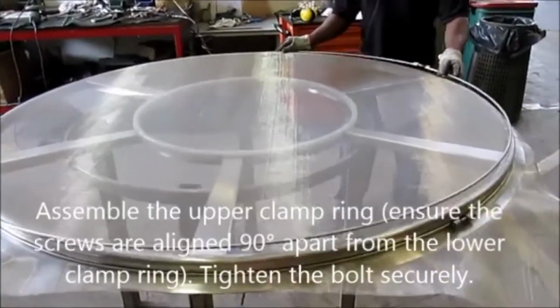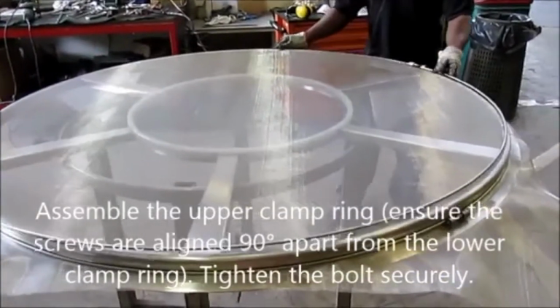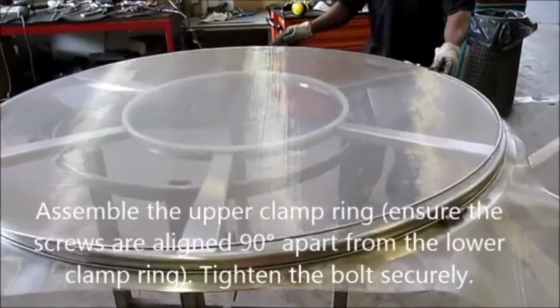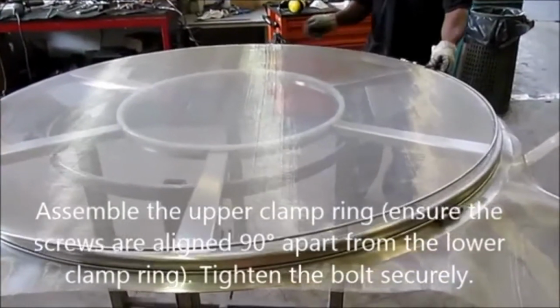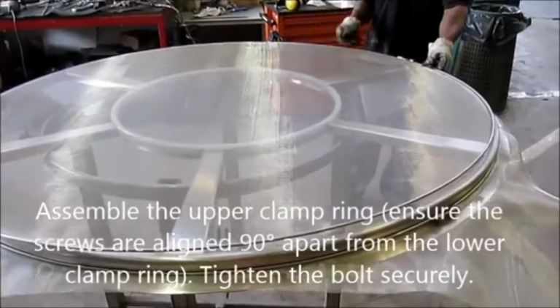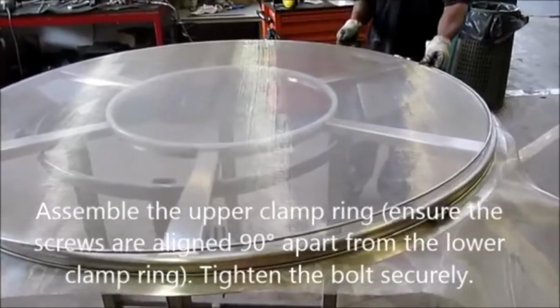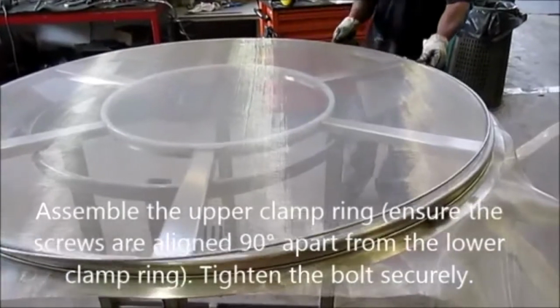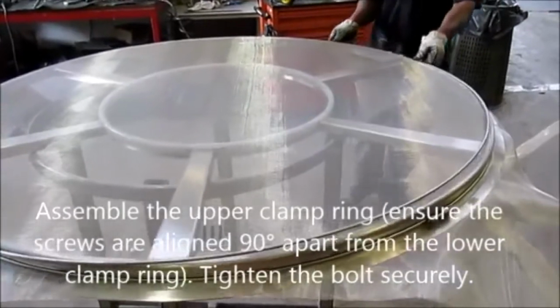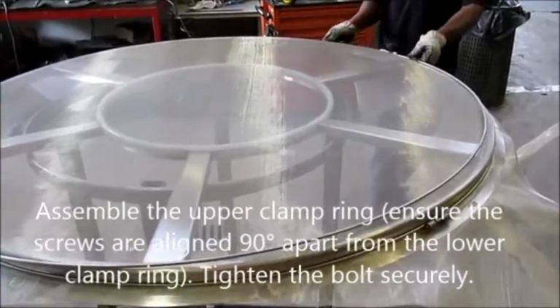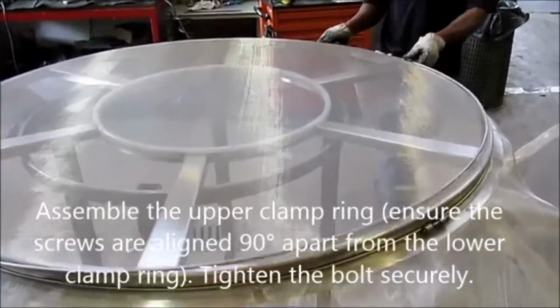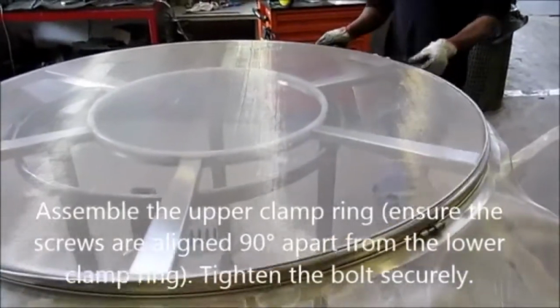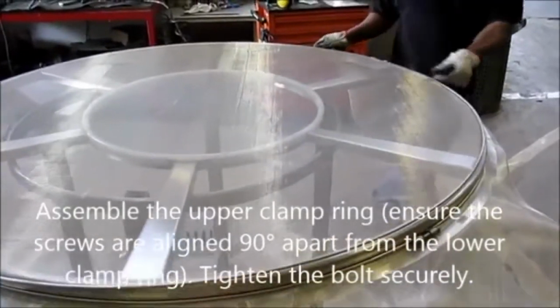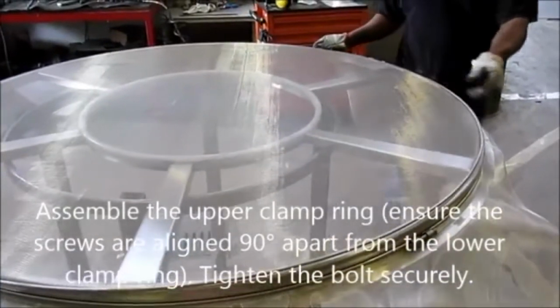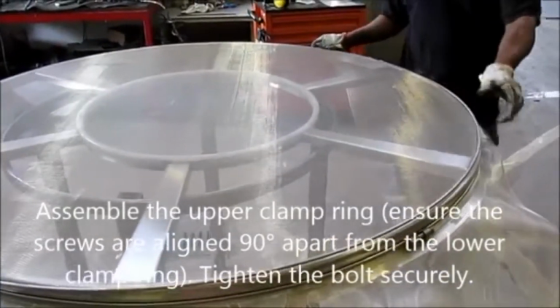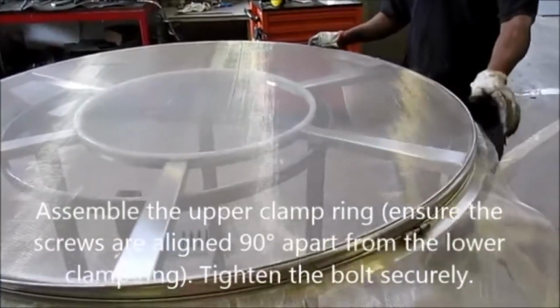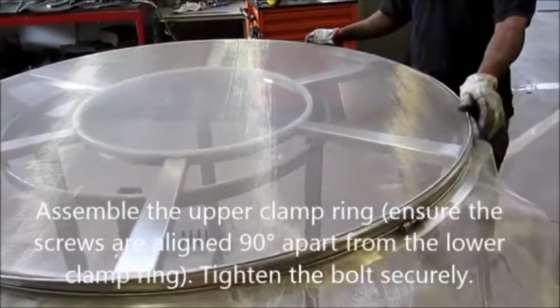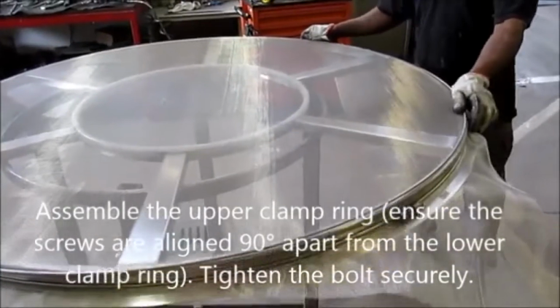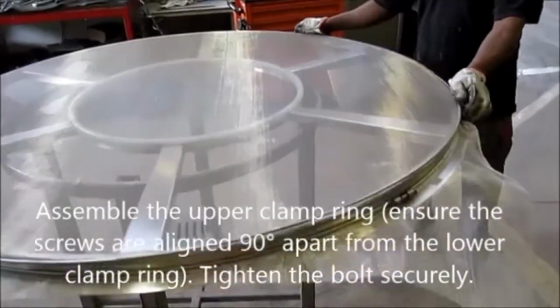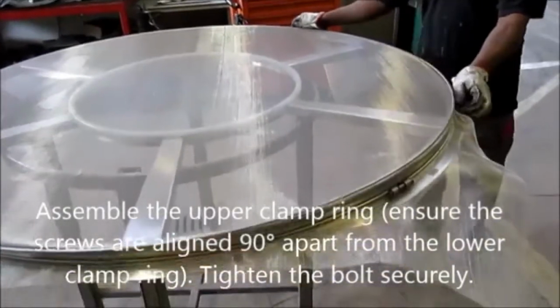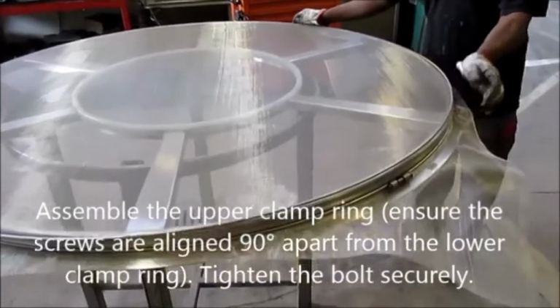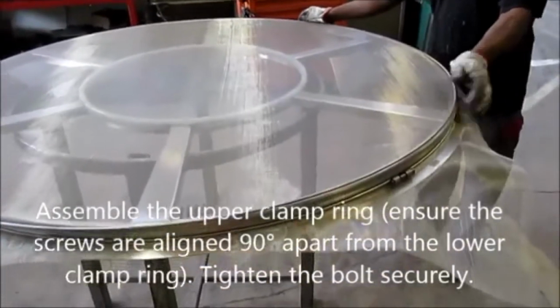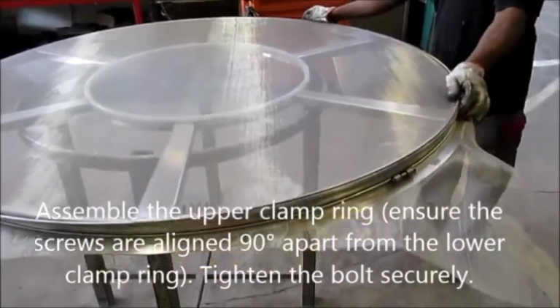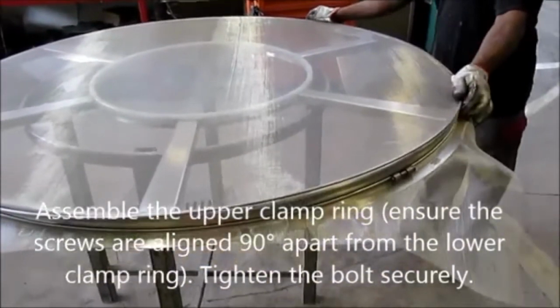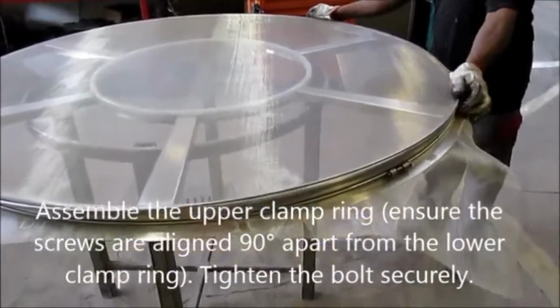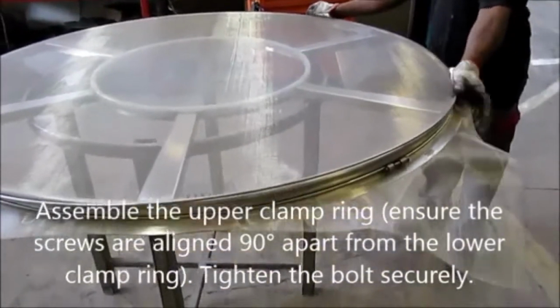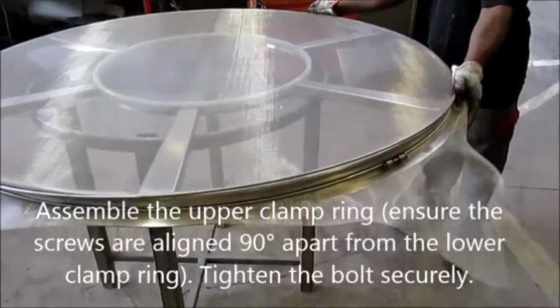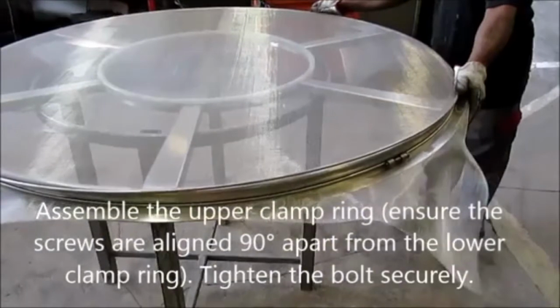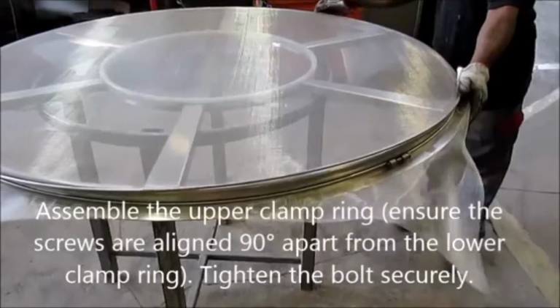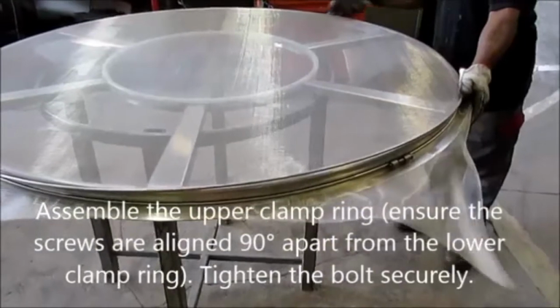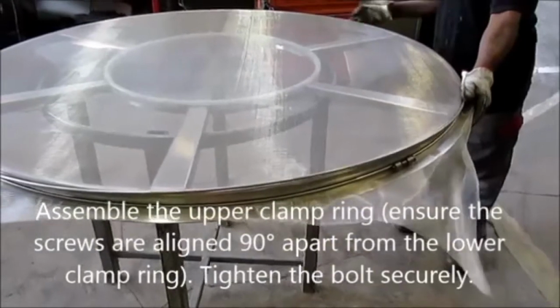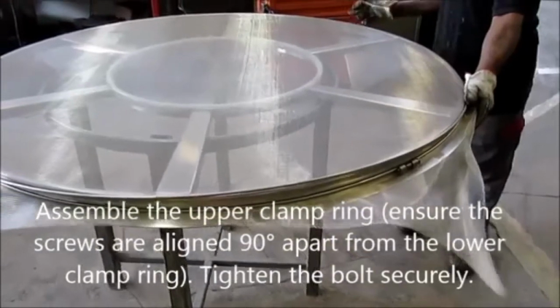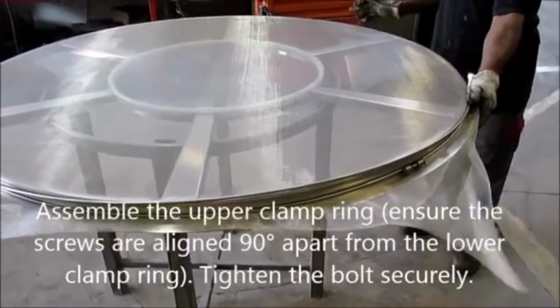Assemble the upper clamp ring. Ensure the screws are aligned 90 degrees apart from the lower clamp ring. Tighten the bolt securely.